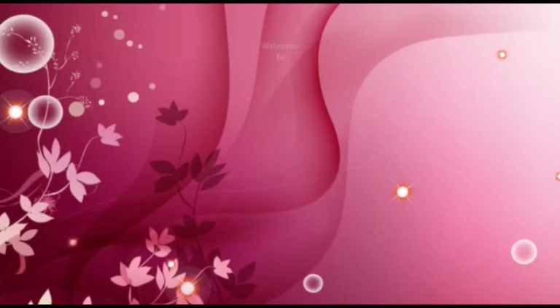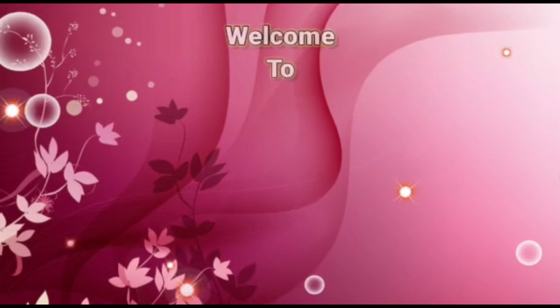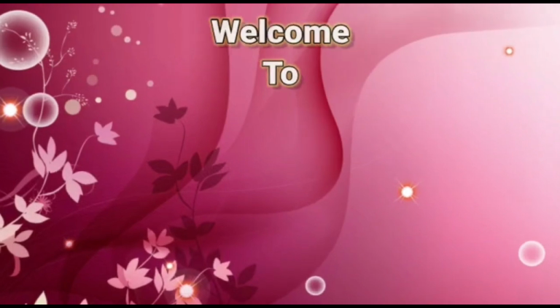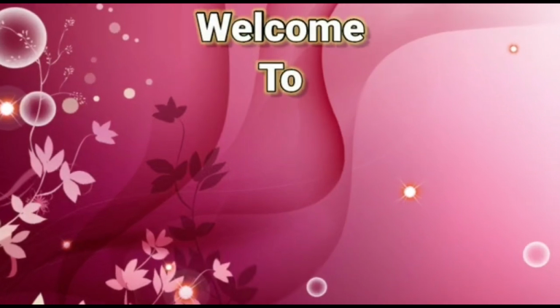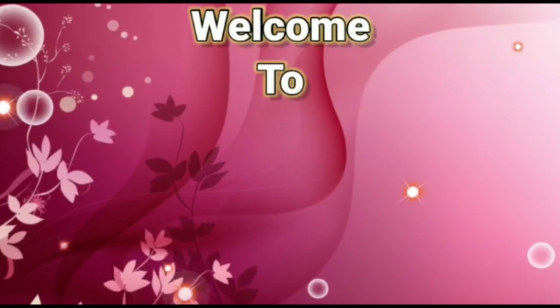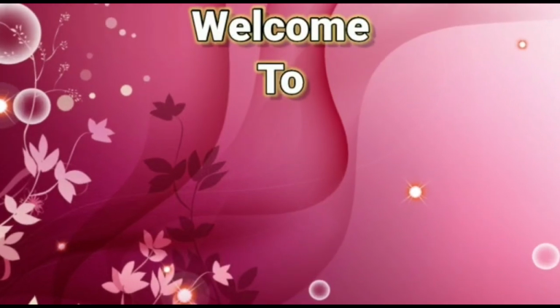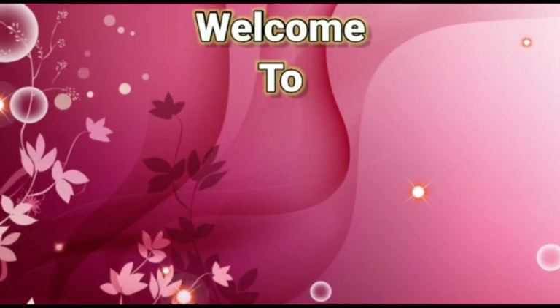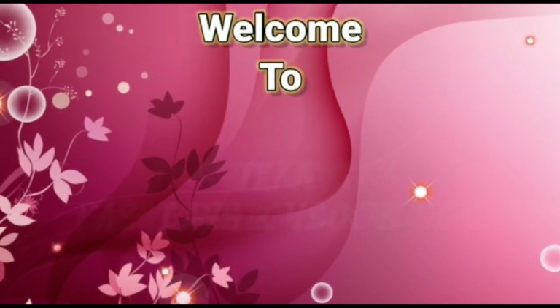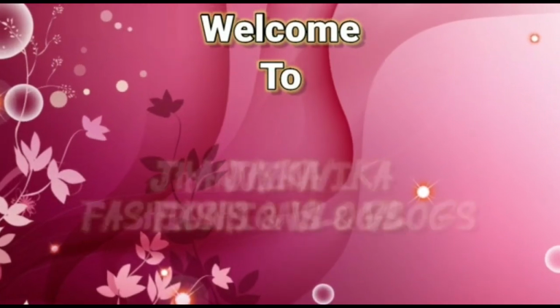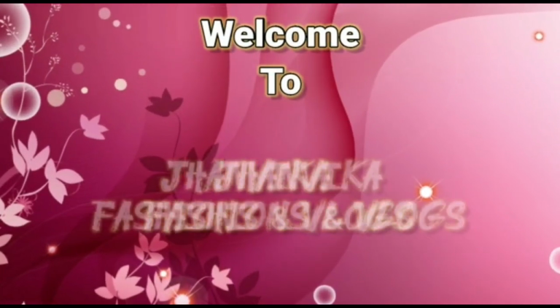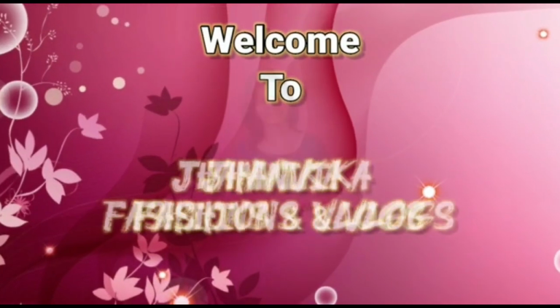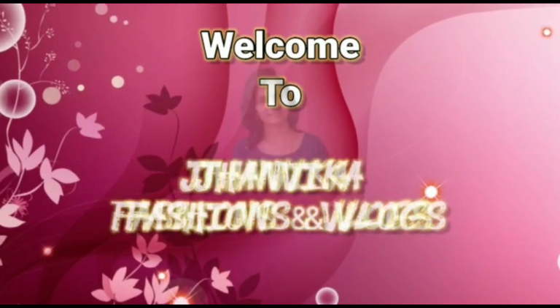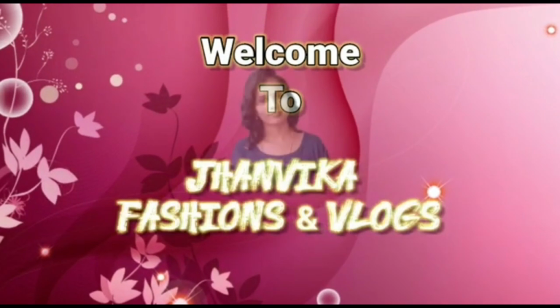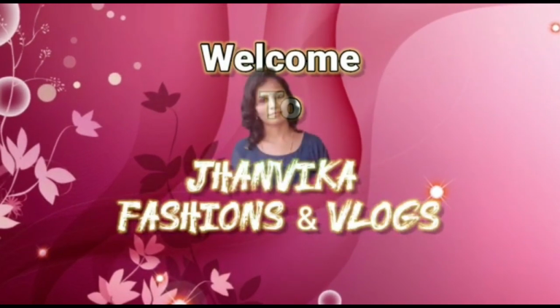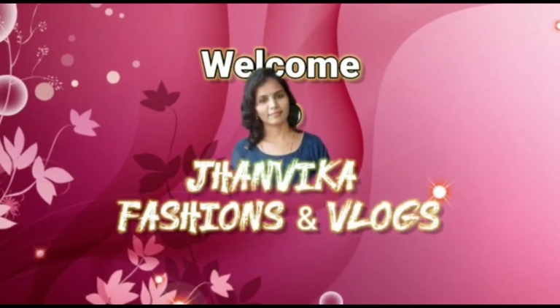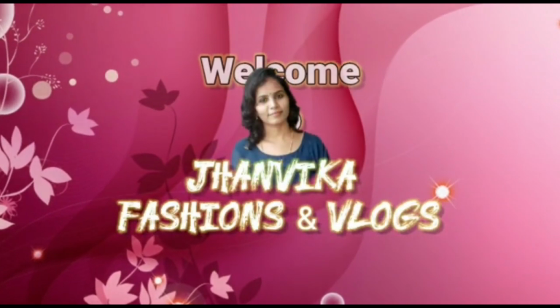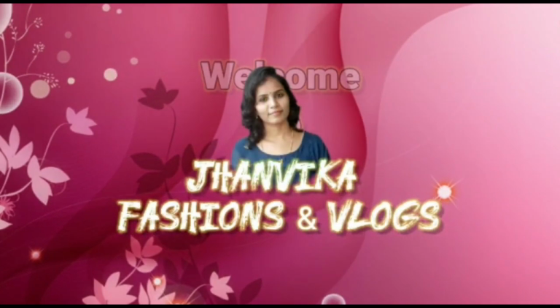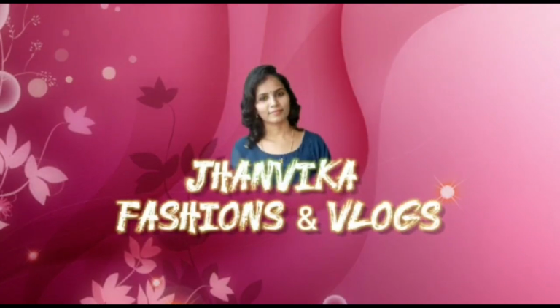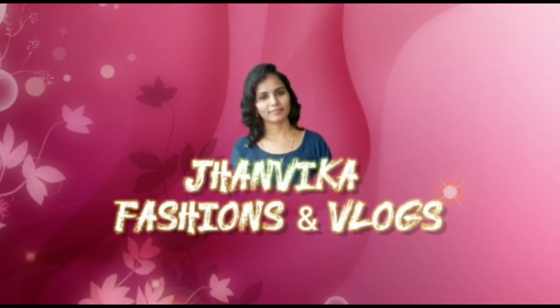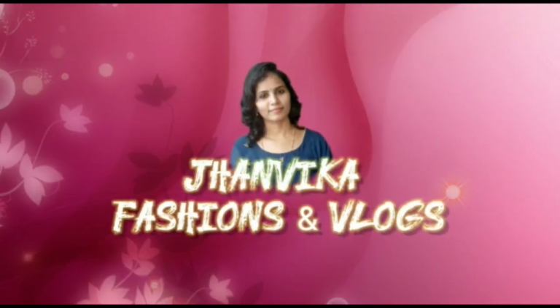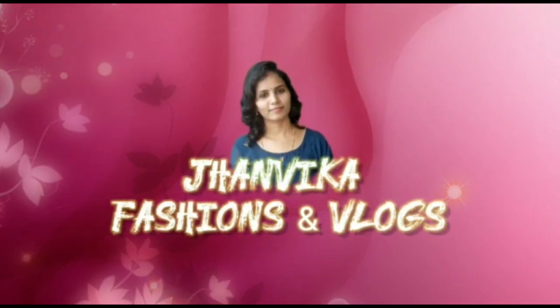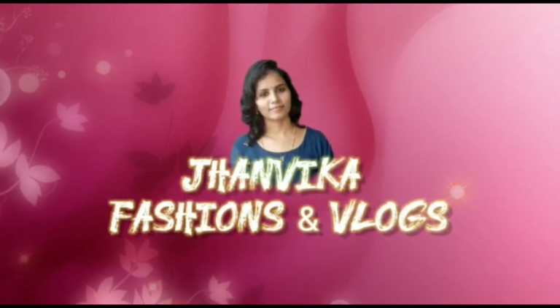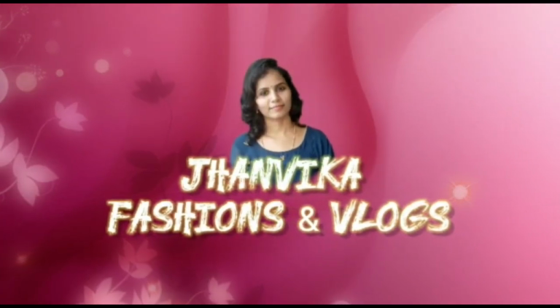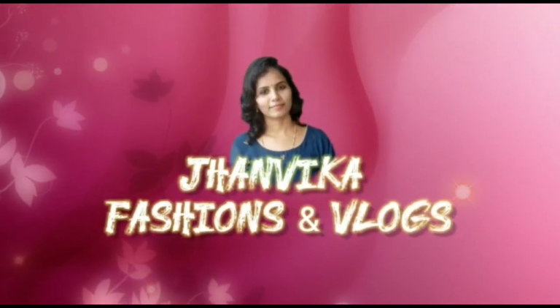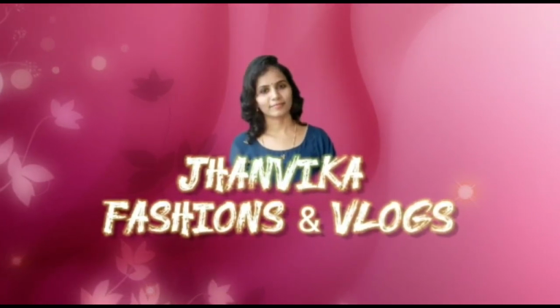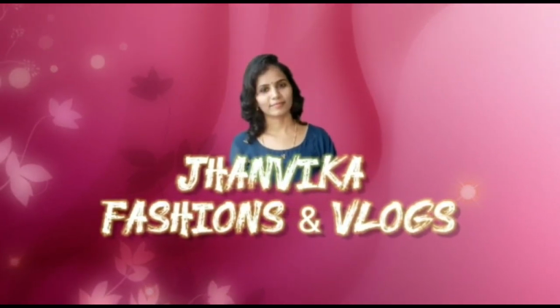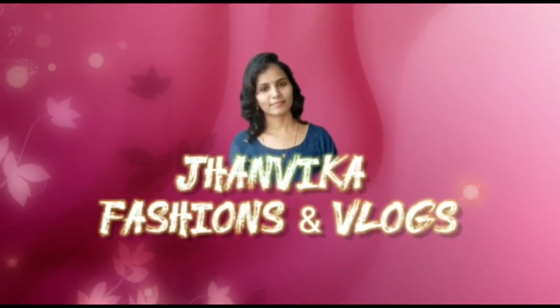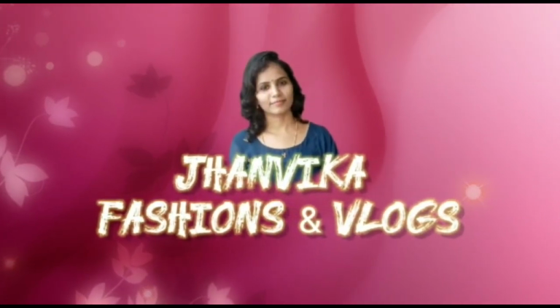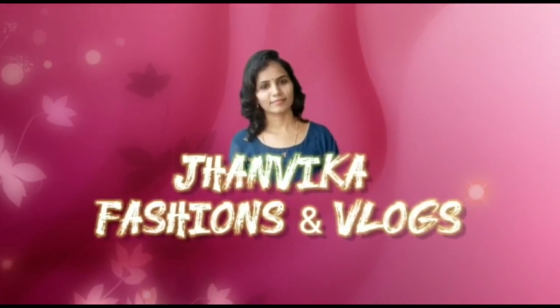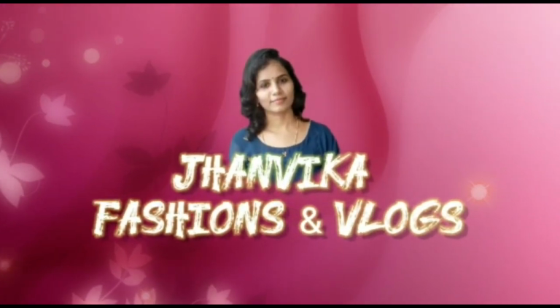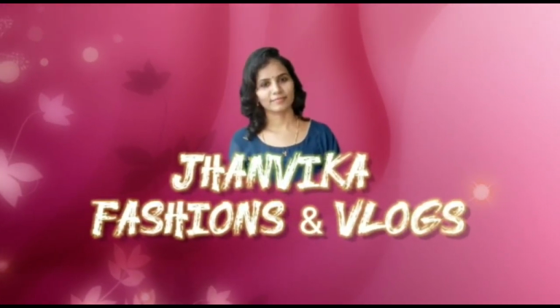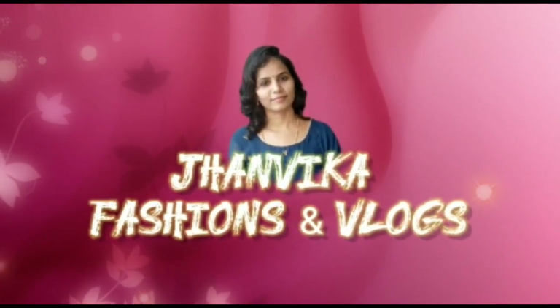Hi everyone! Welcome to Janvika Fashions and Vlogs. In this video,